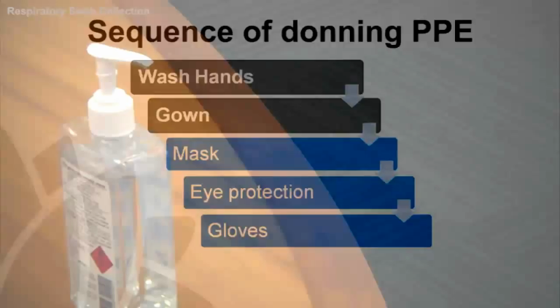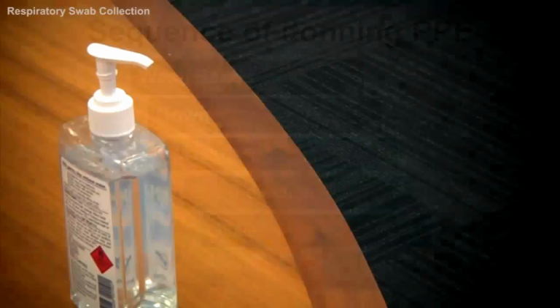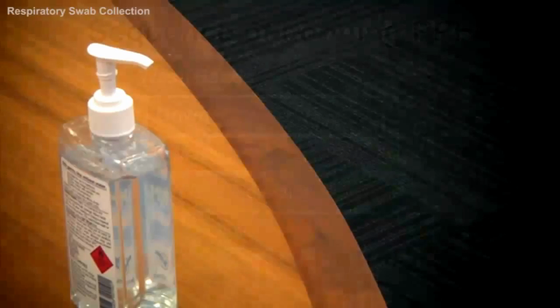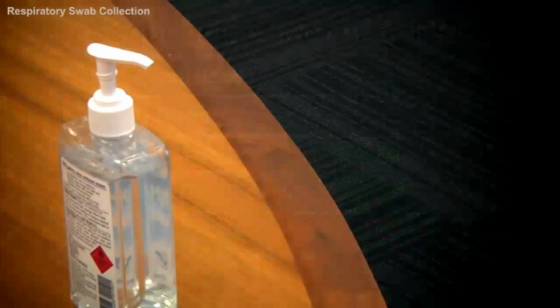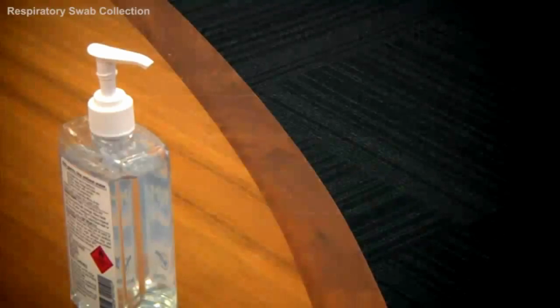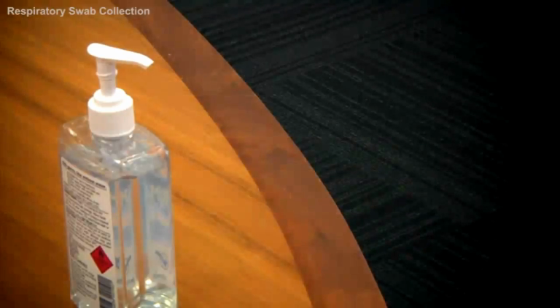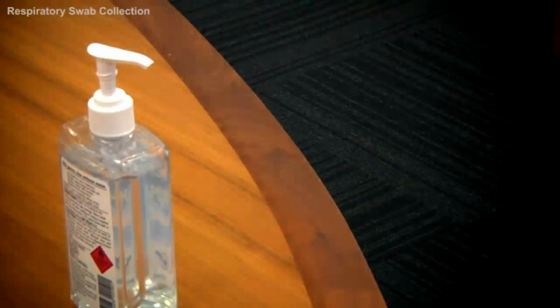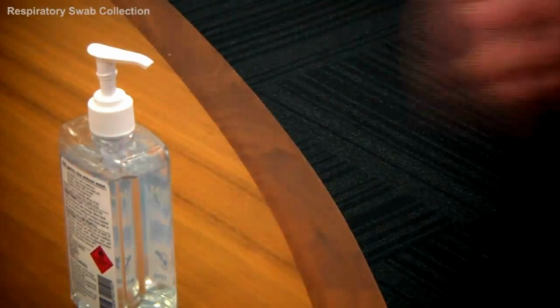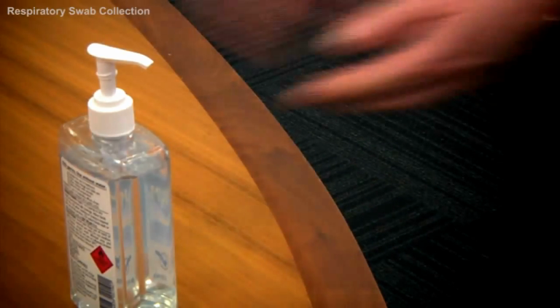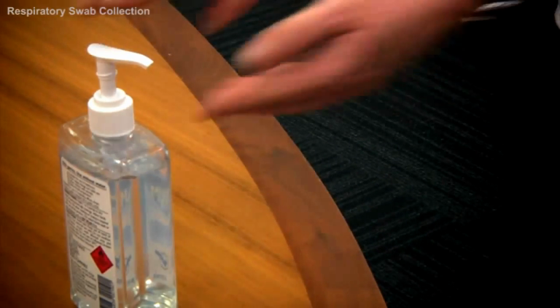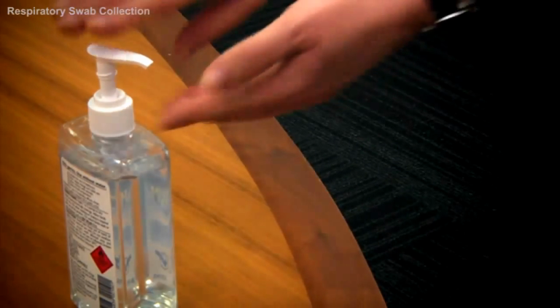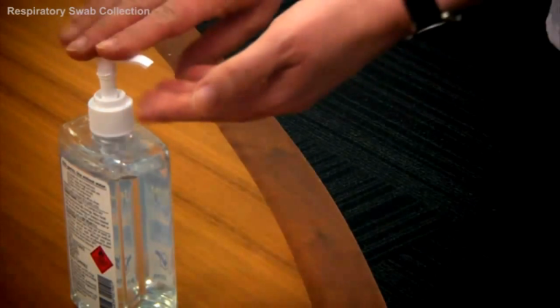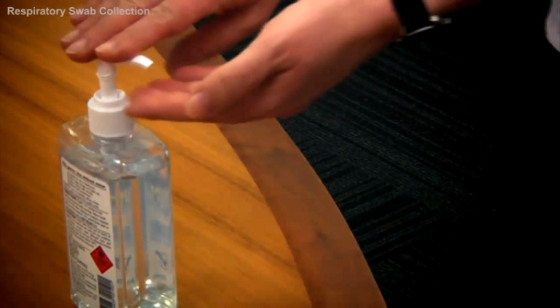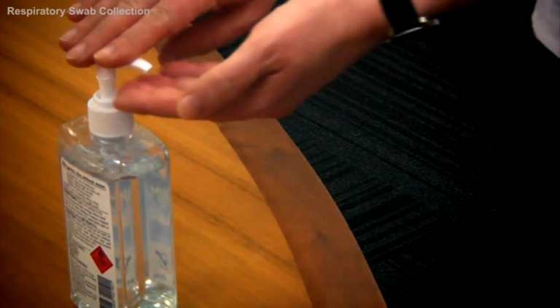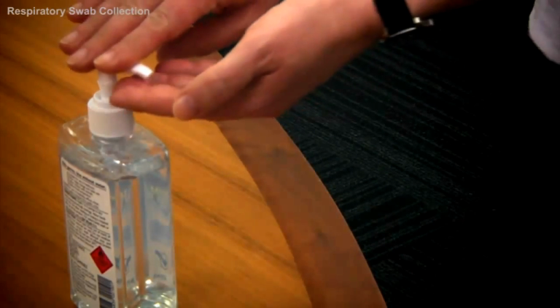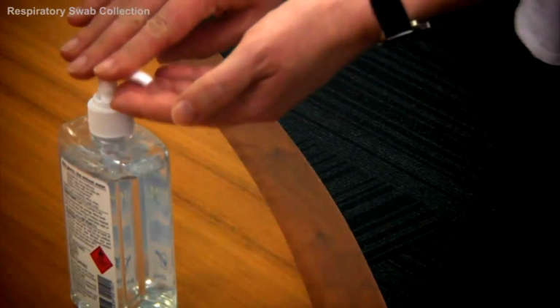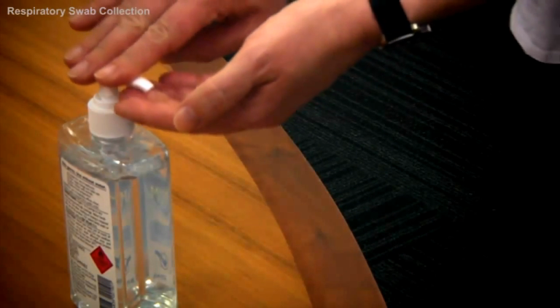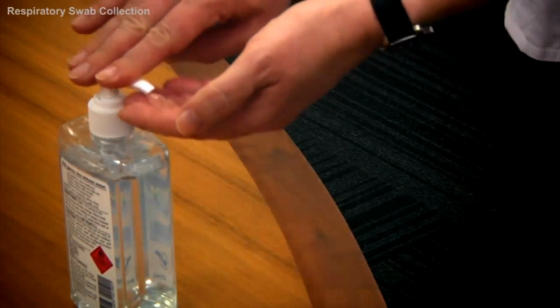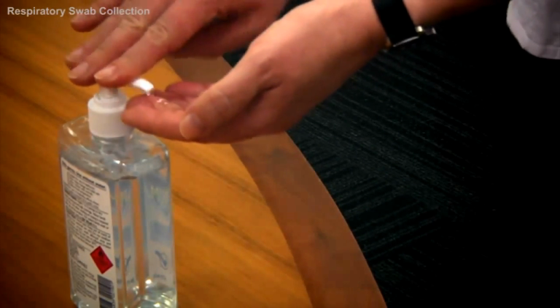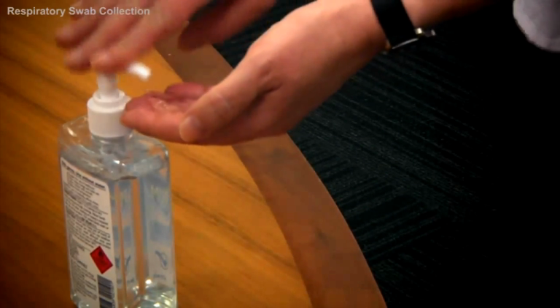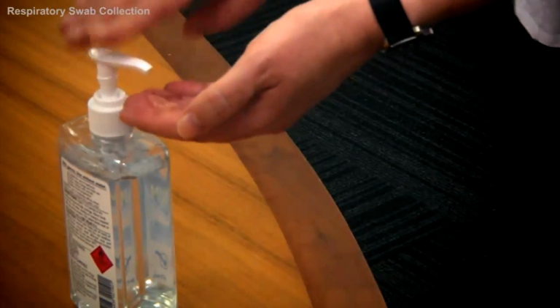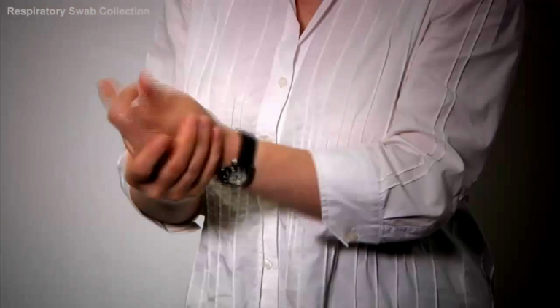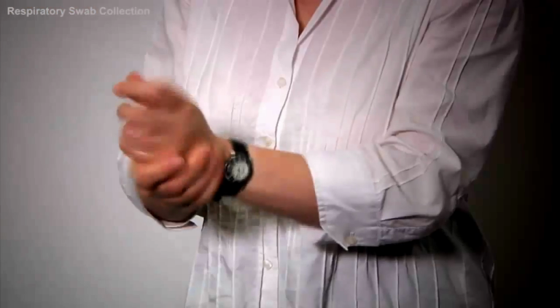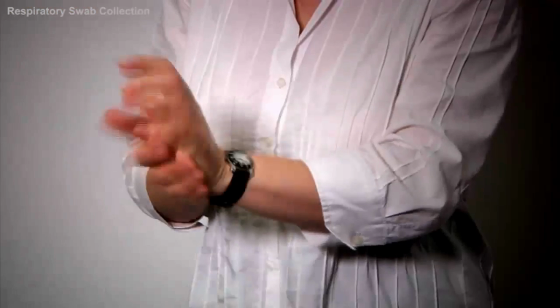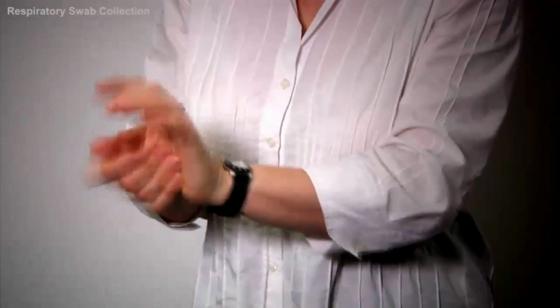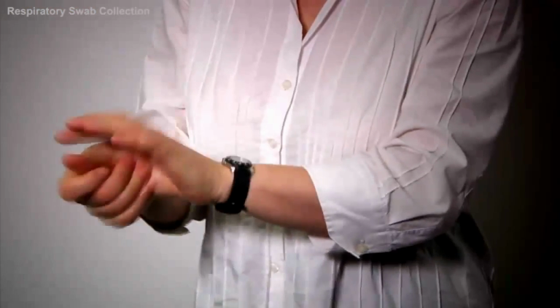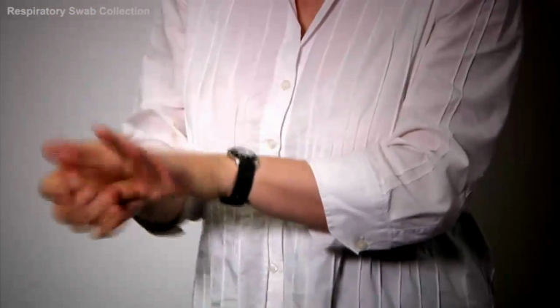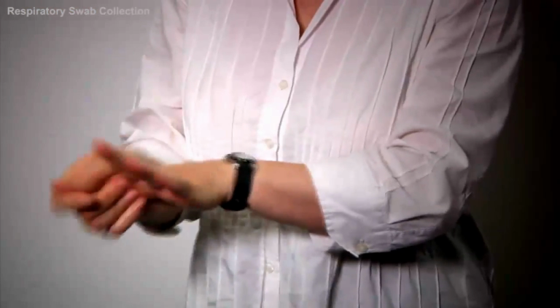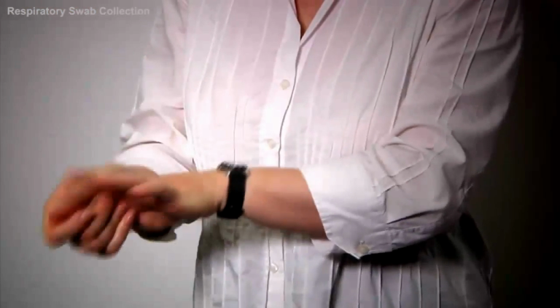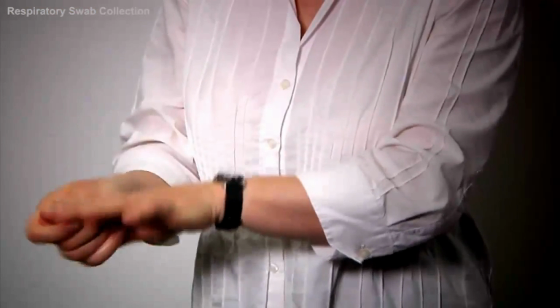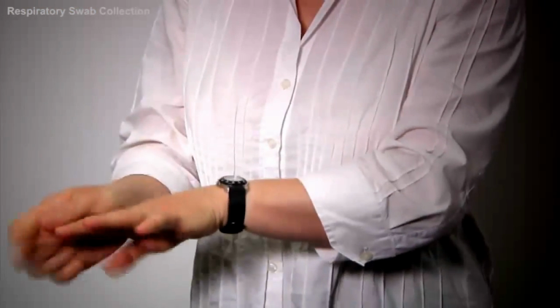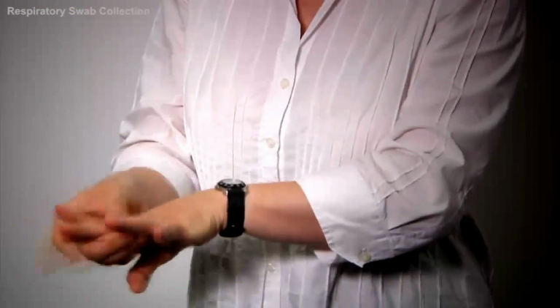Firstly, wash your hands as referred to in the New South Wales Department of Health Hand Hygiene Policy.